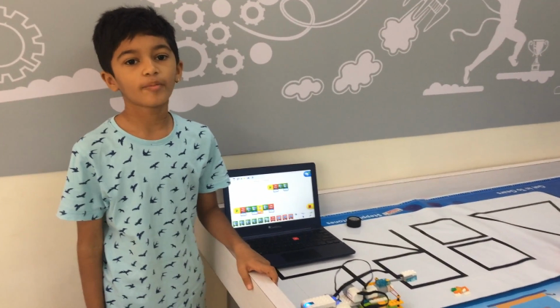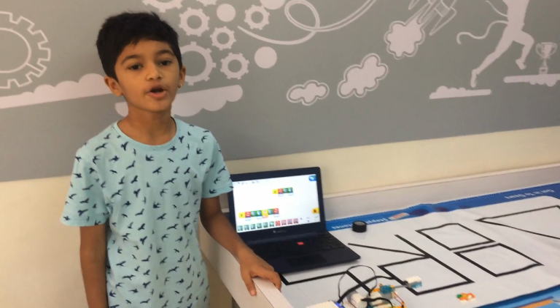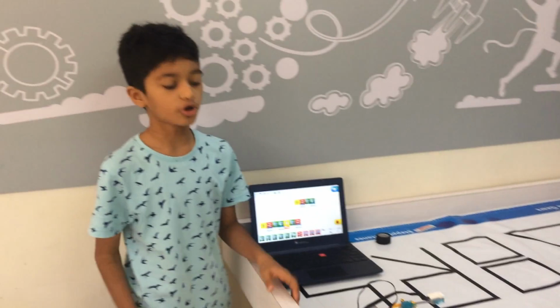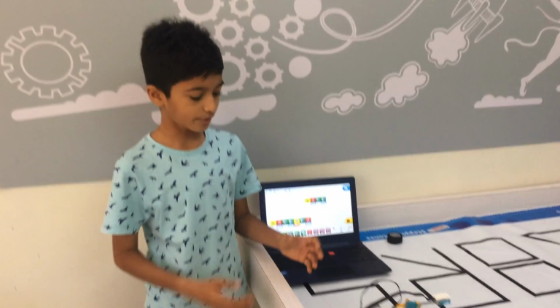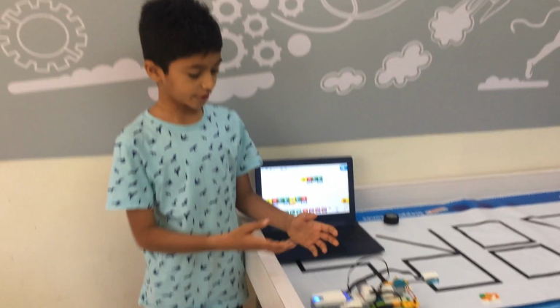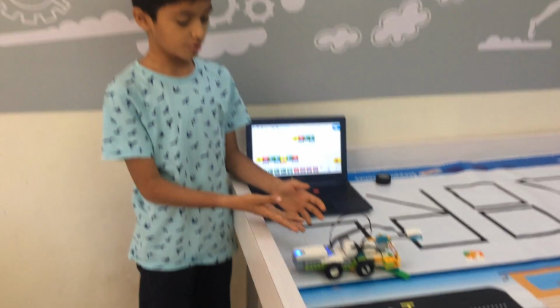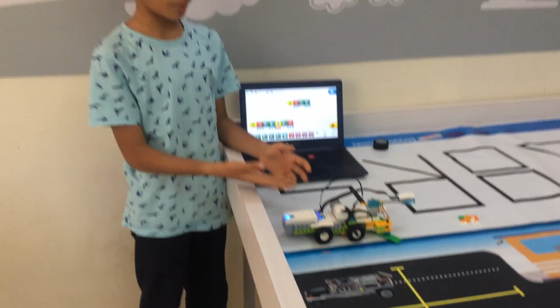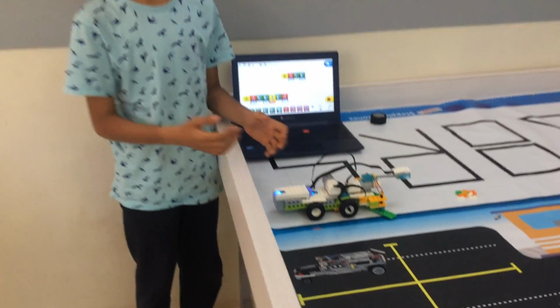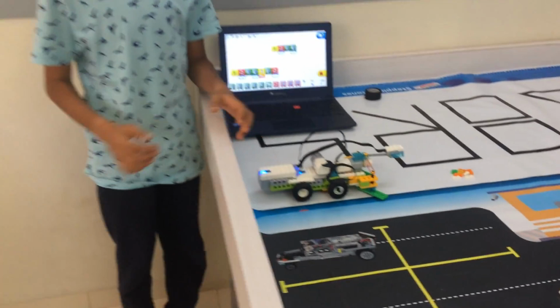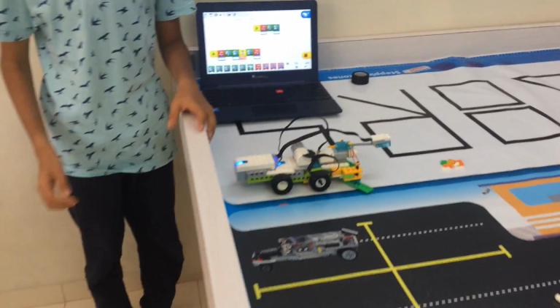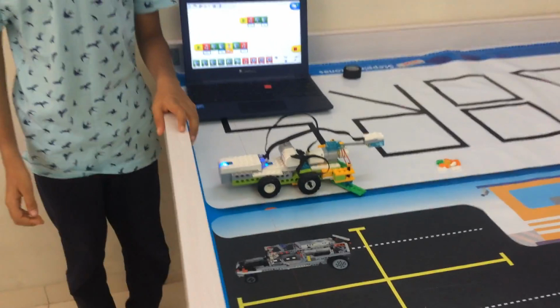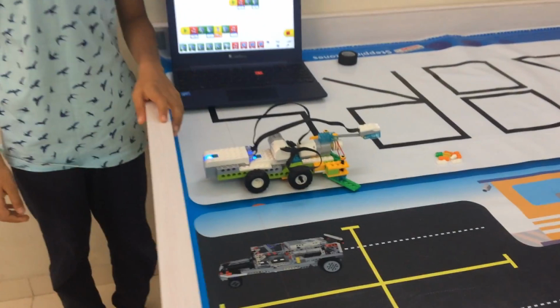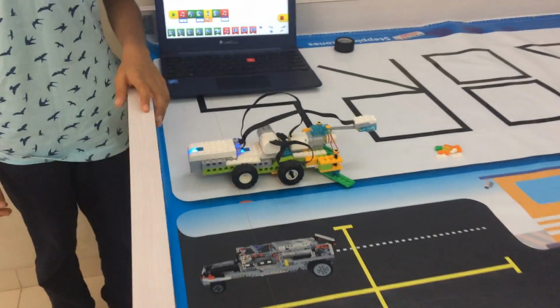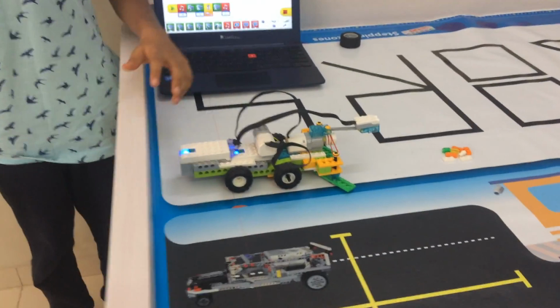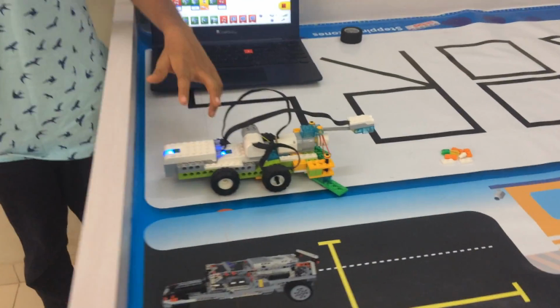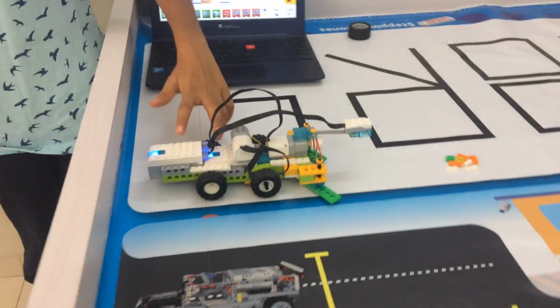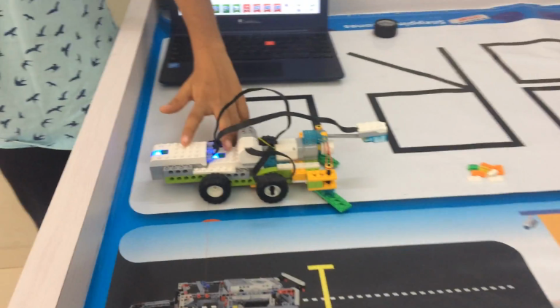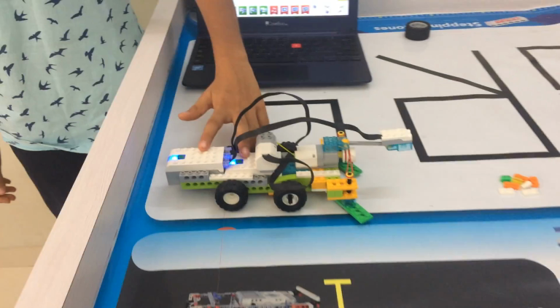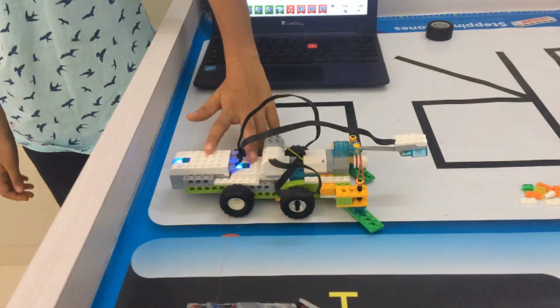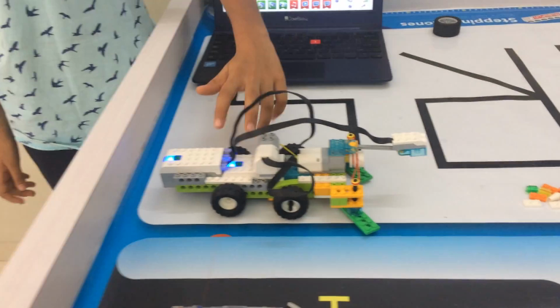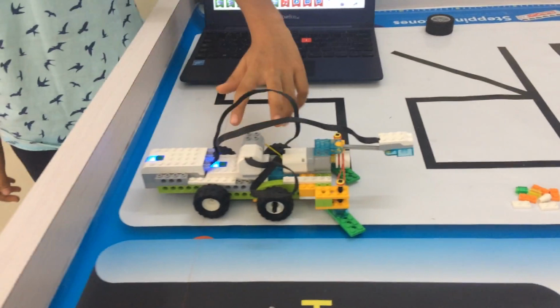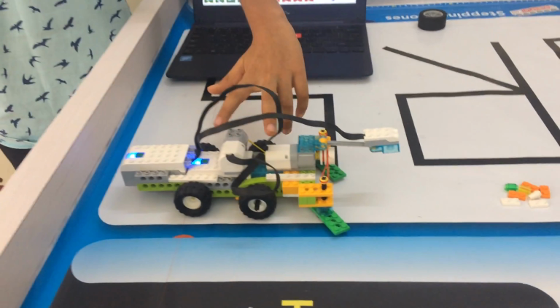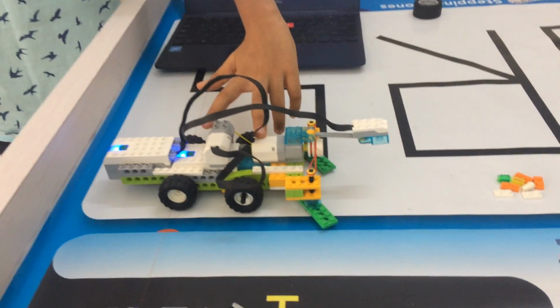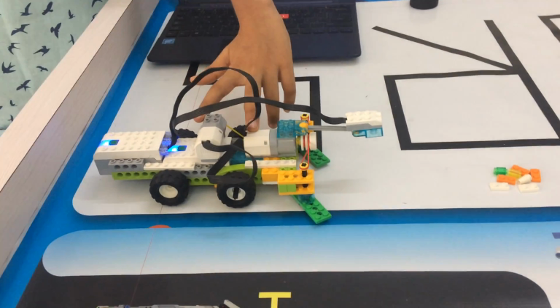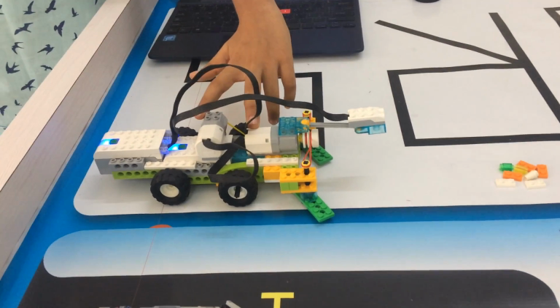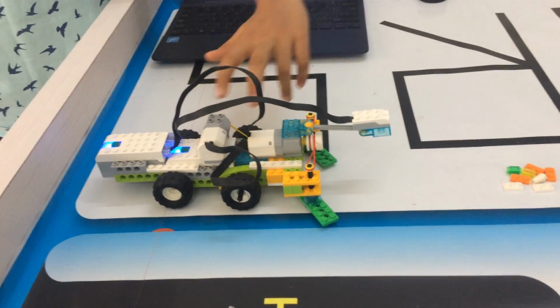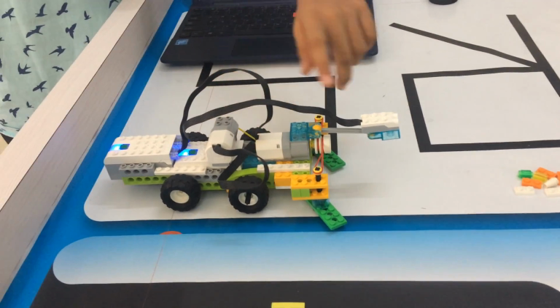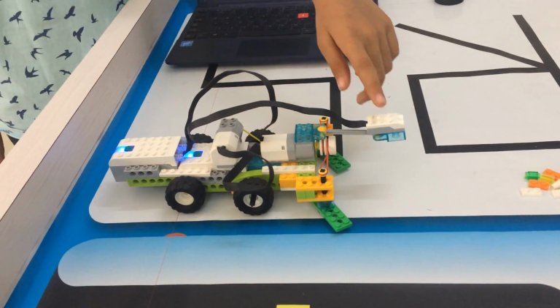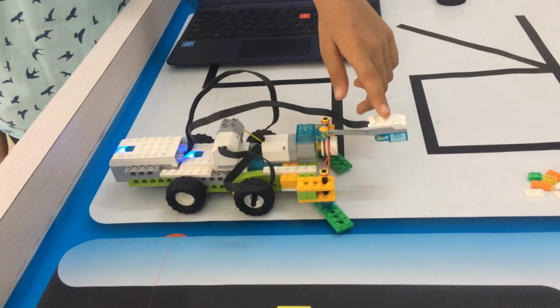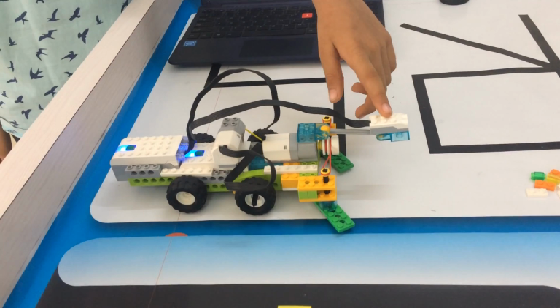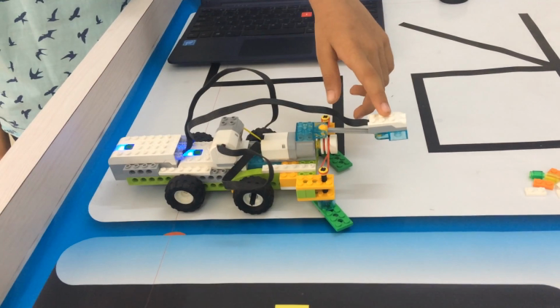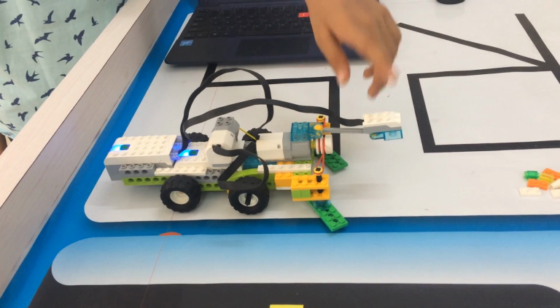I am an automatic superbot. I have used two smart apps, two motors, and one motion sensor.